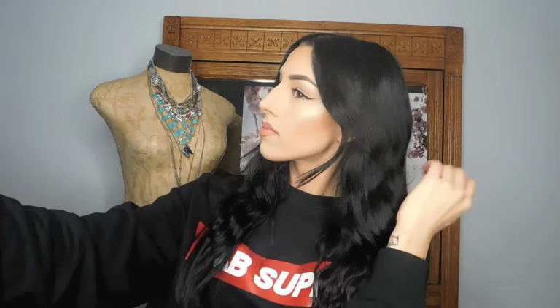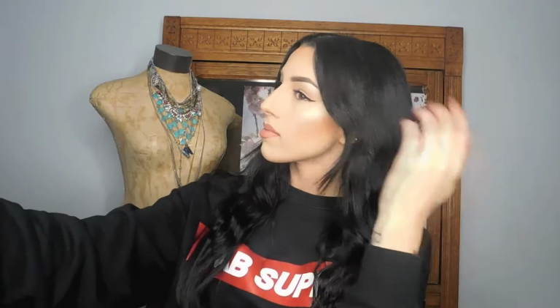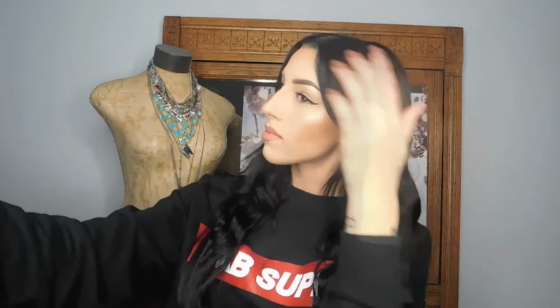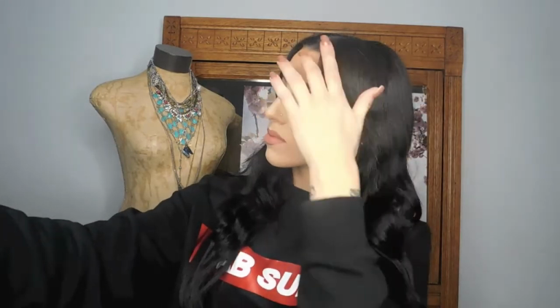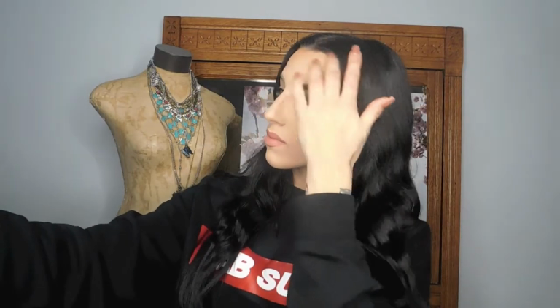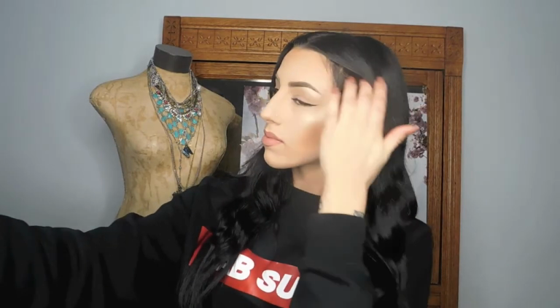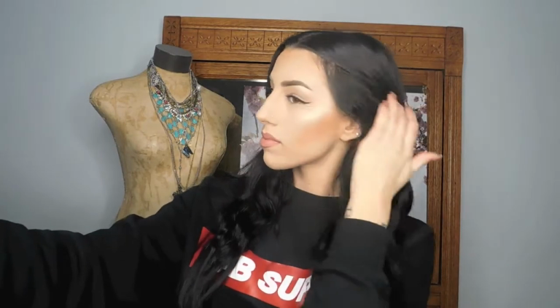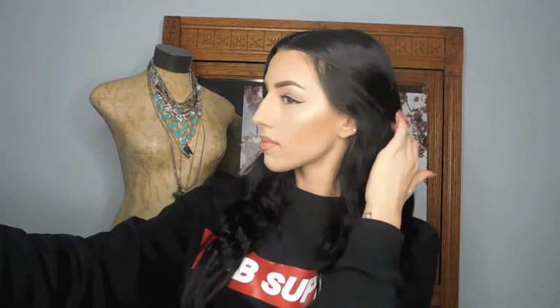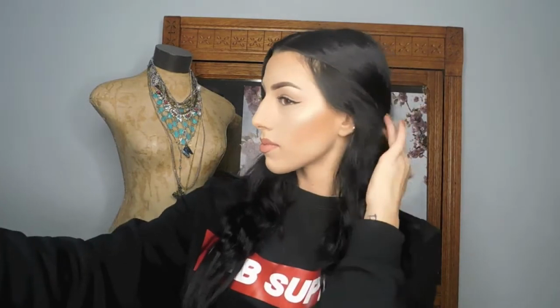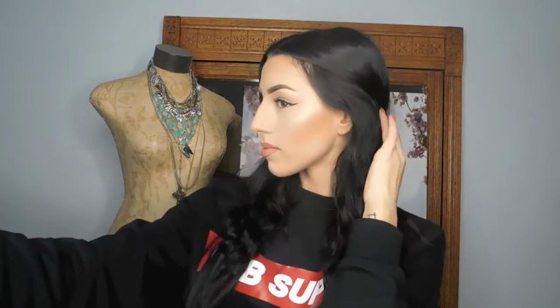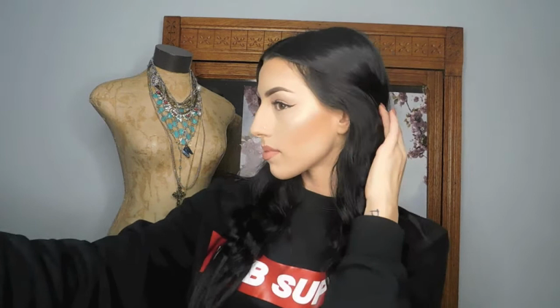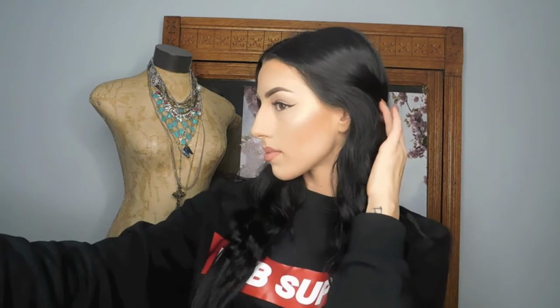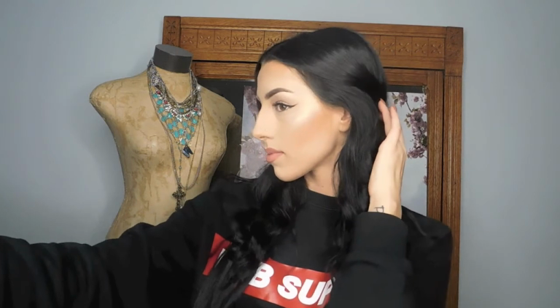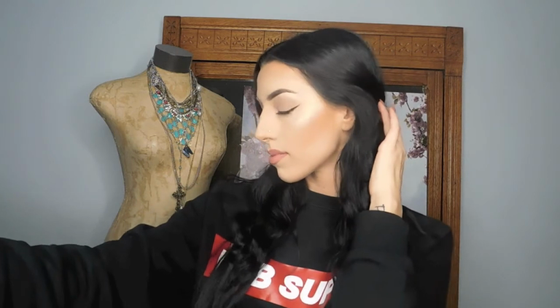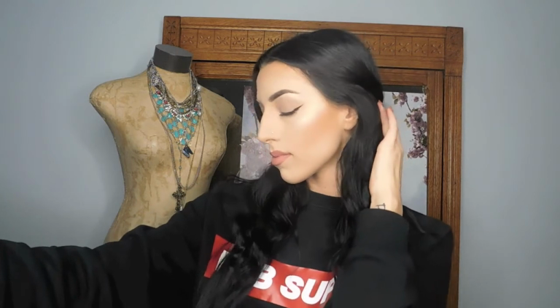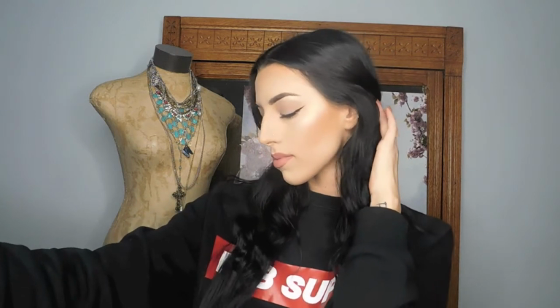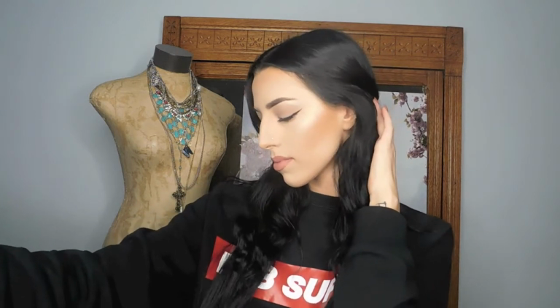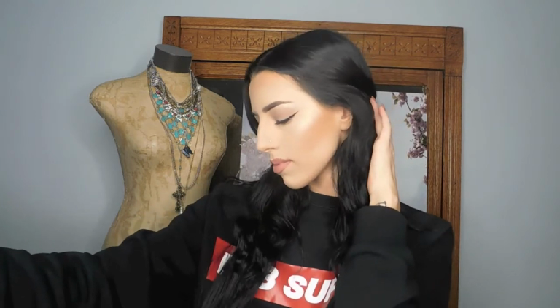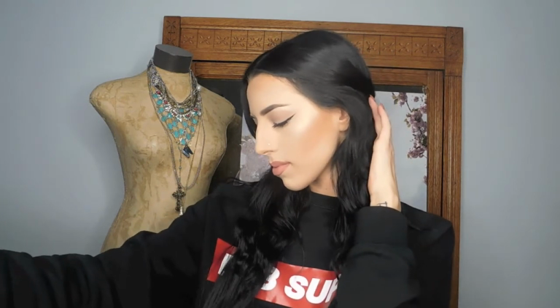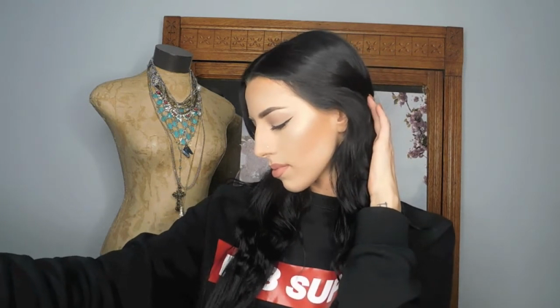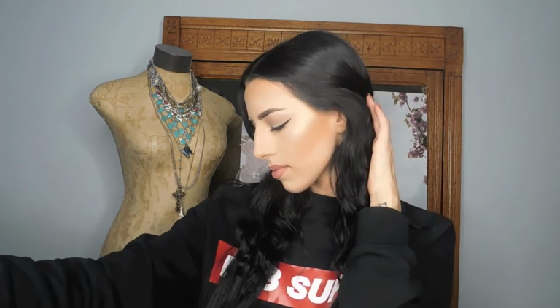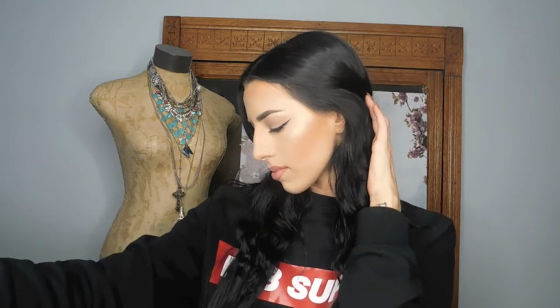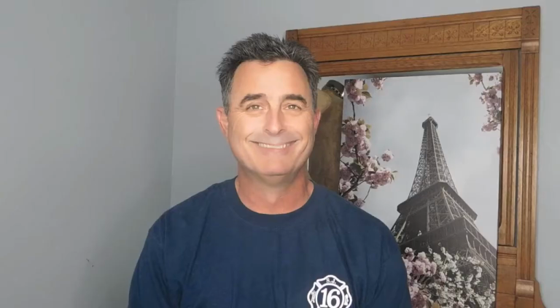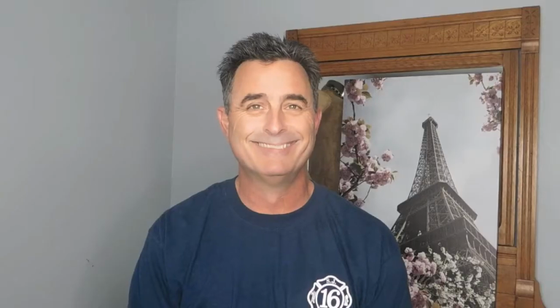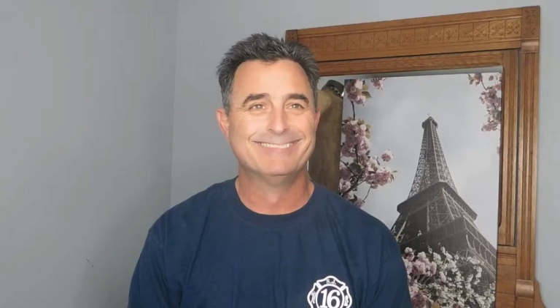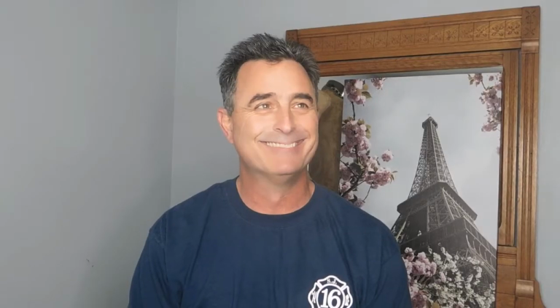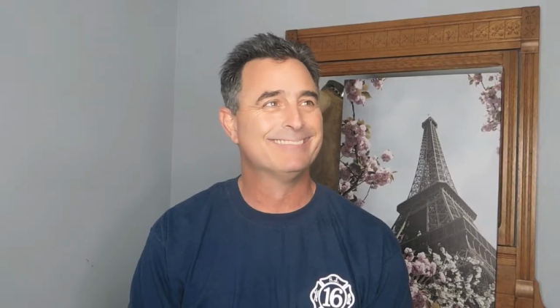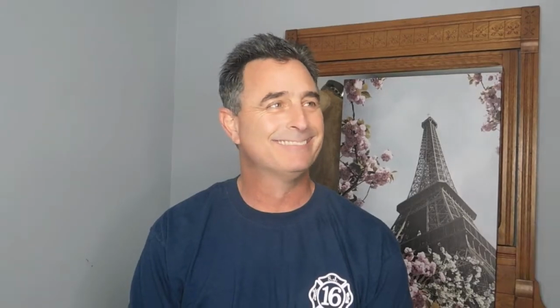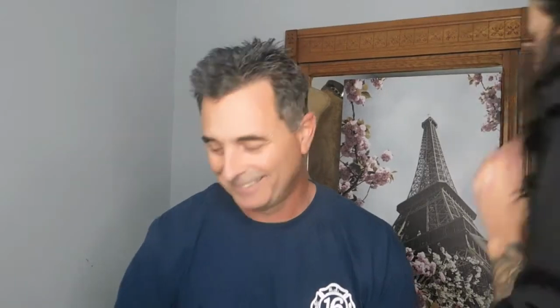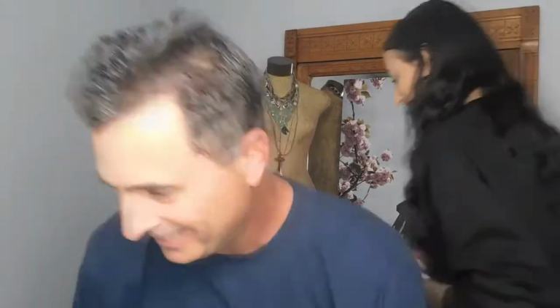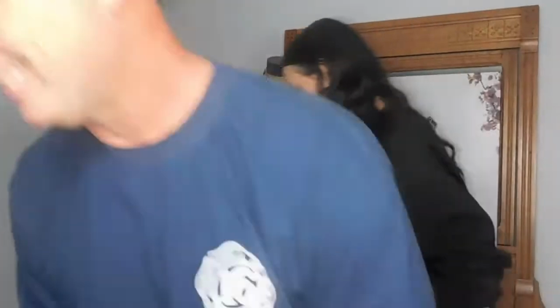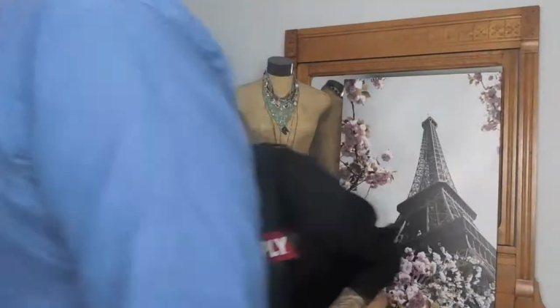Hey guys, welcome back. So this week I decided to show you how to do a quick everyday glam look that I do.